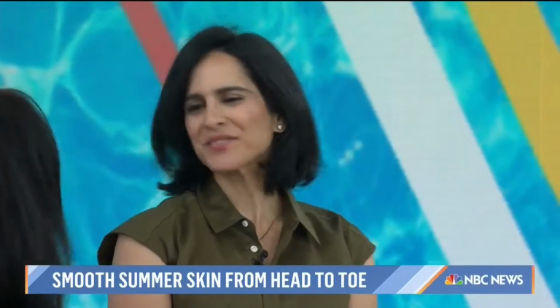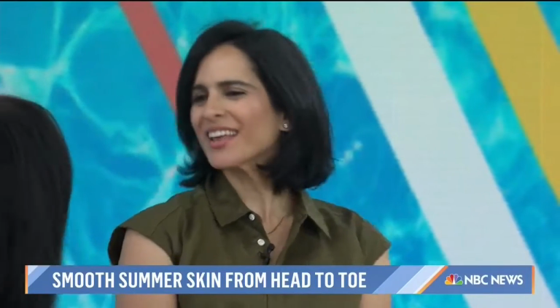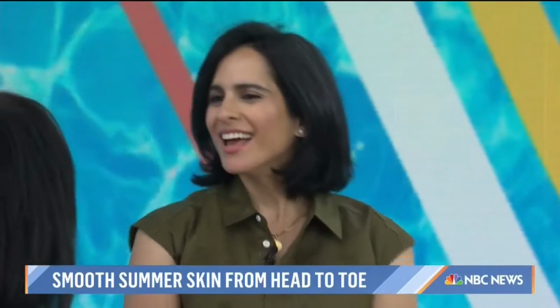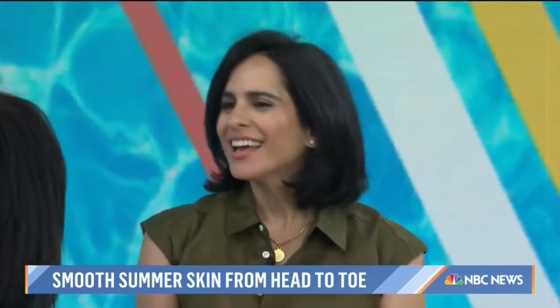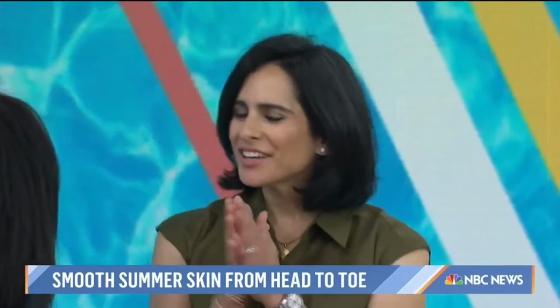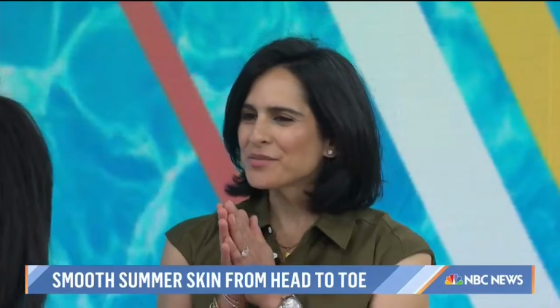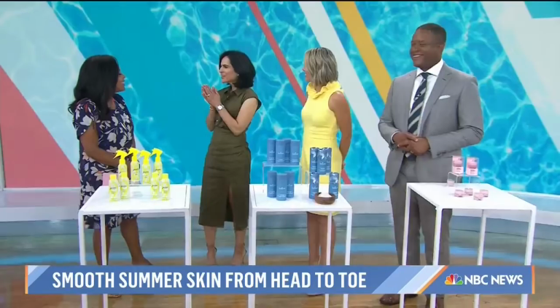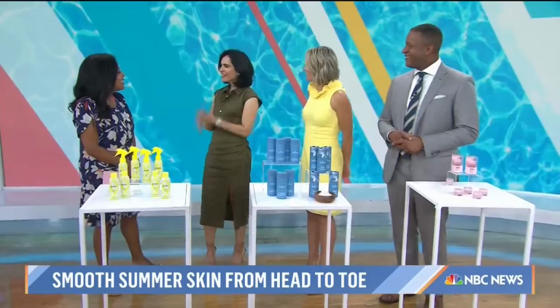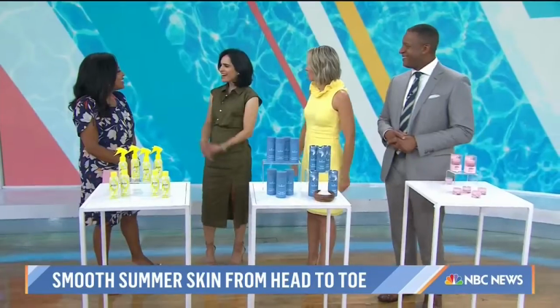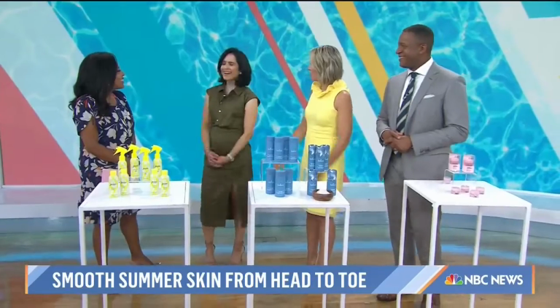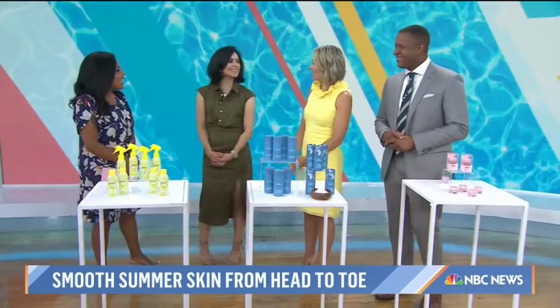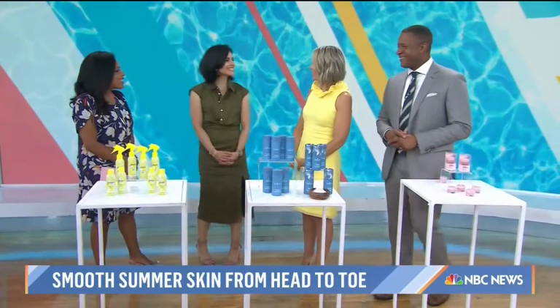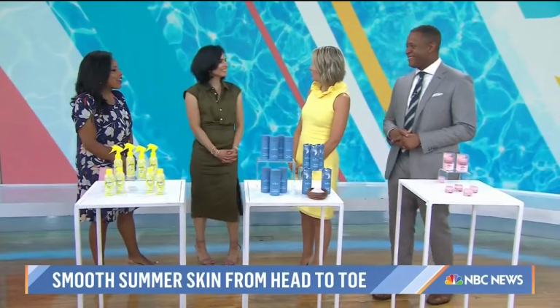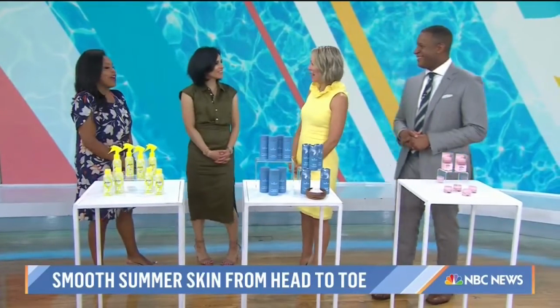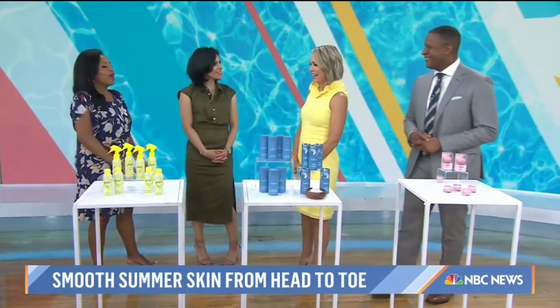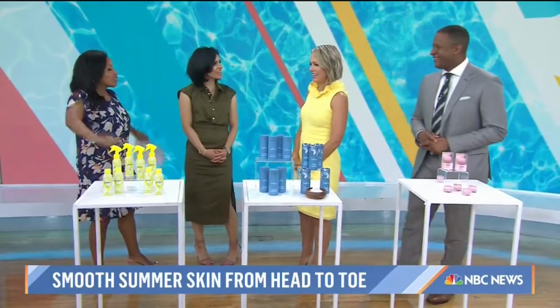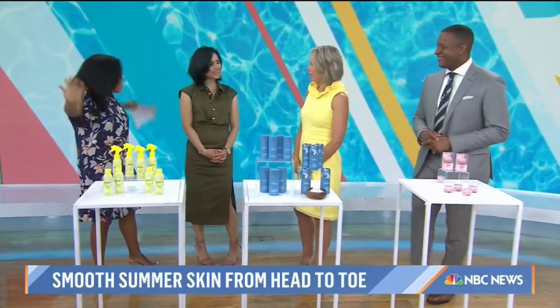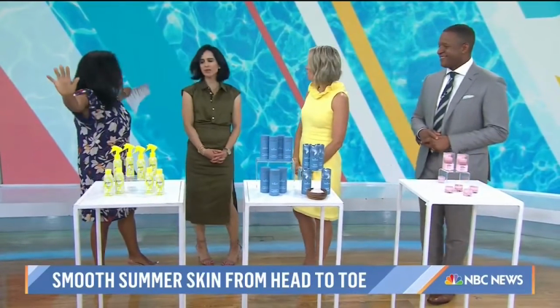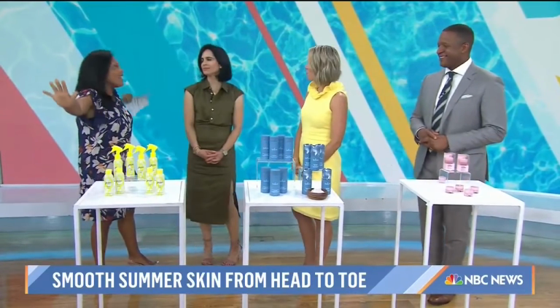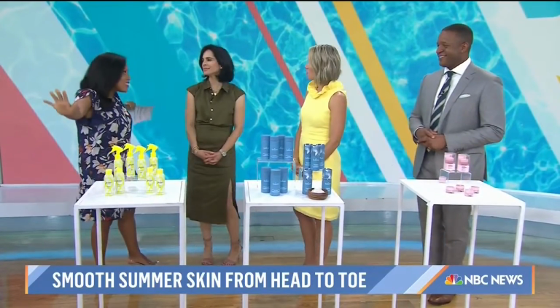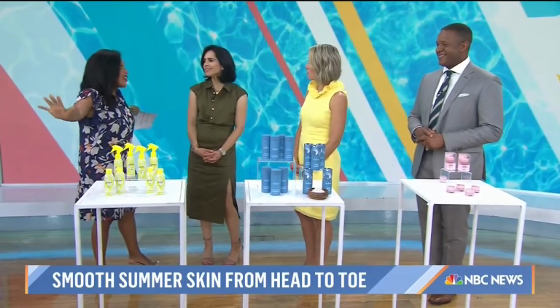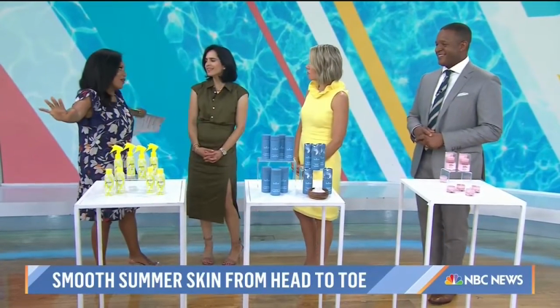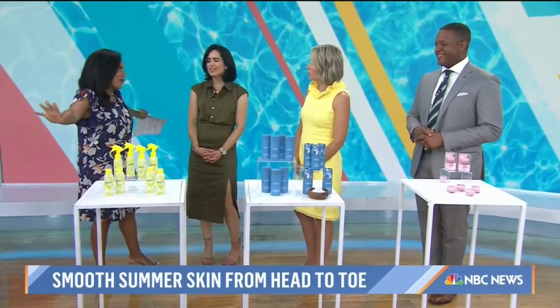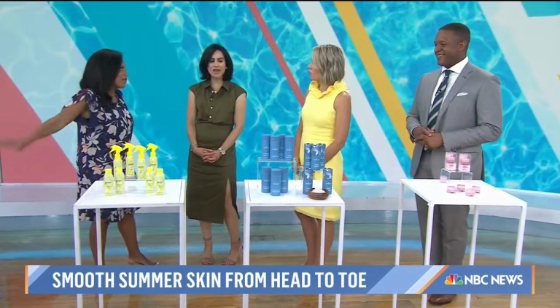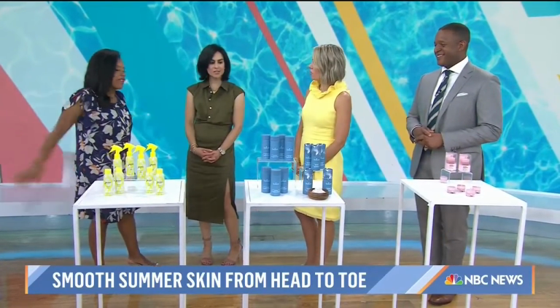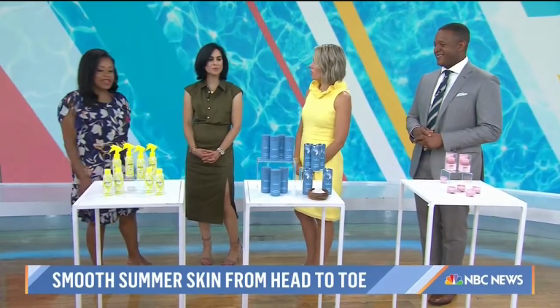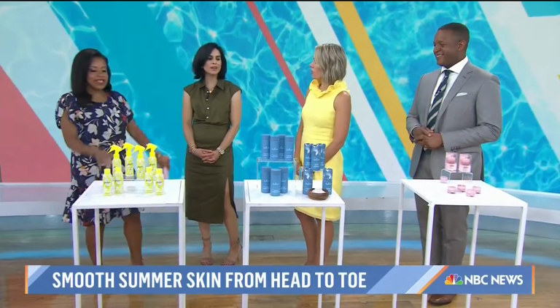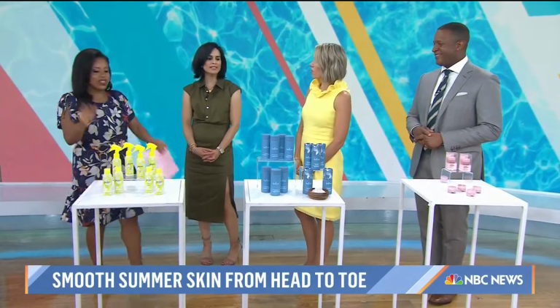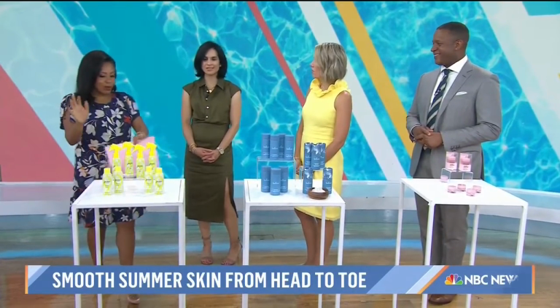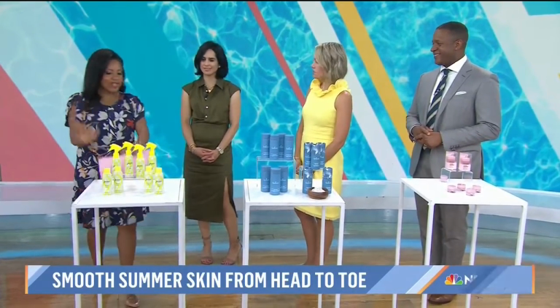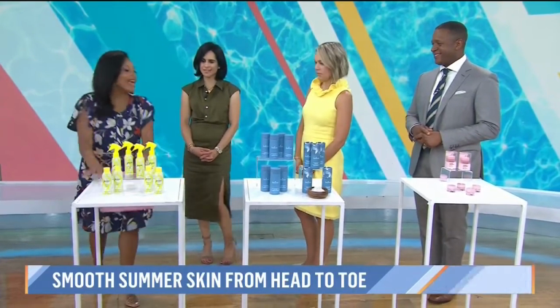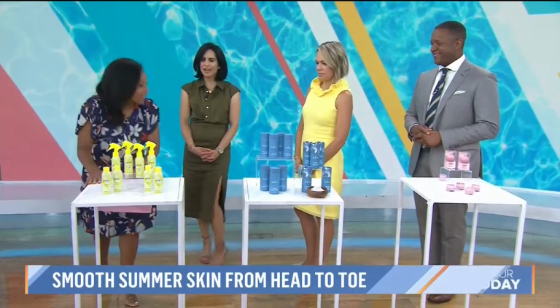Good morning to you. Good morning, guys. Welcome back. Okay, so we're doing head to toe. That's right, let's start with the head.